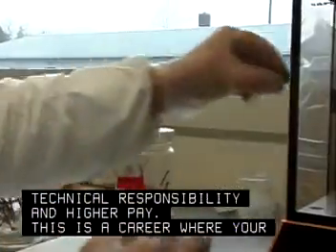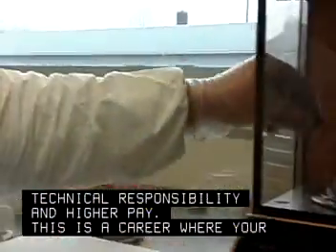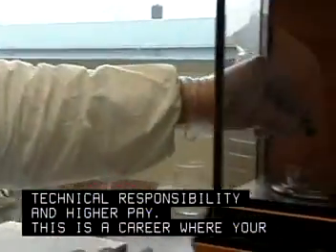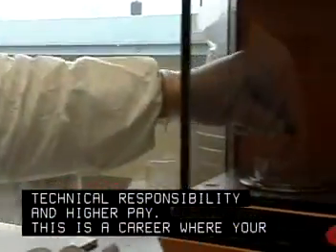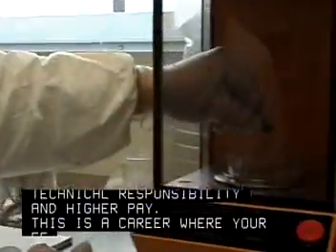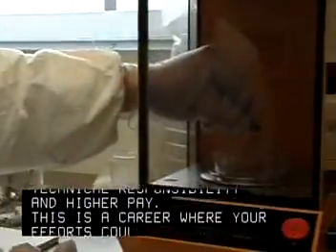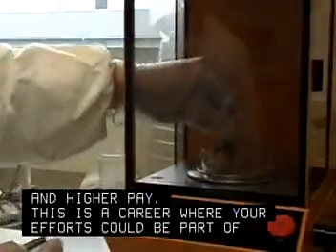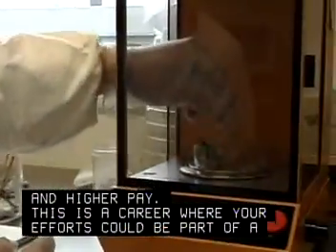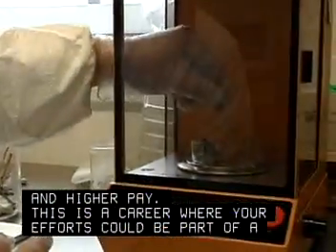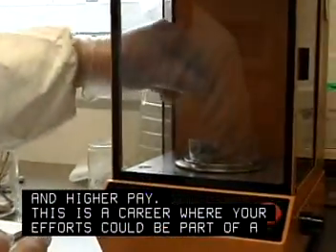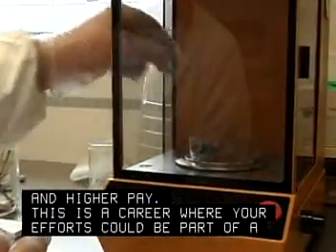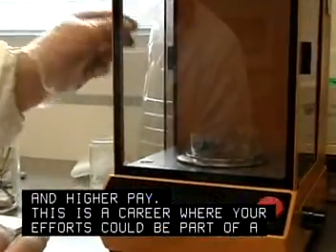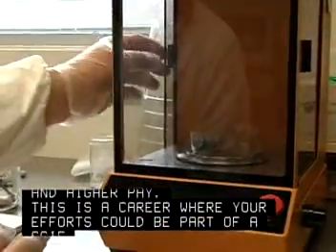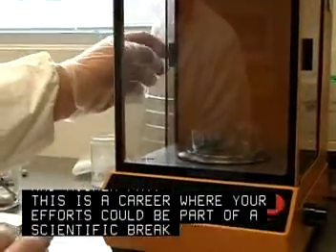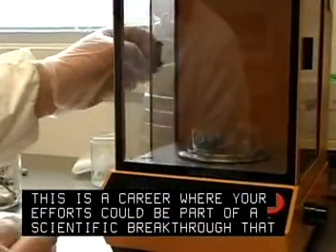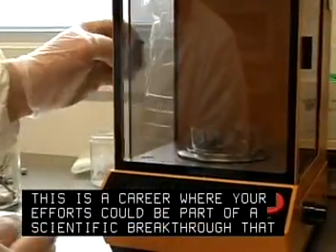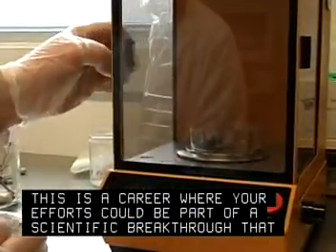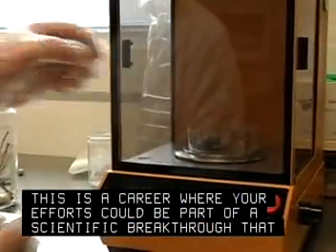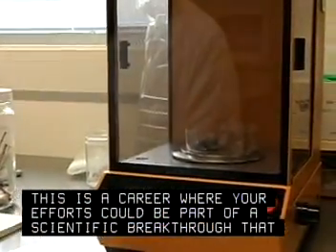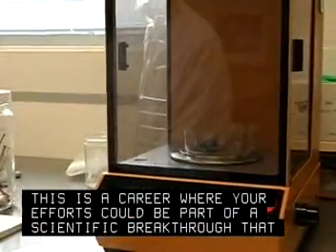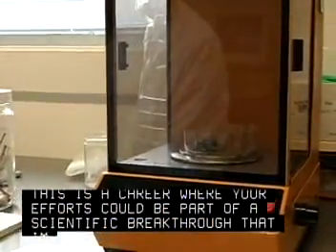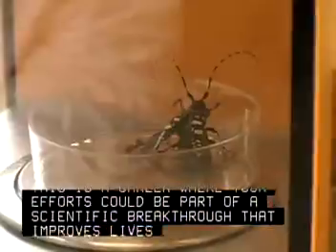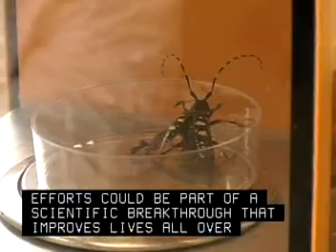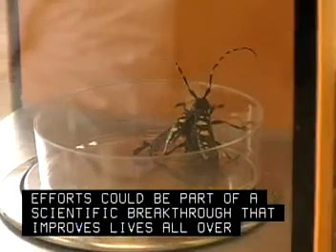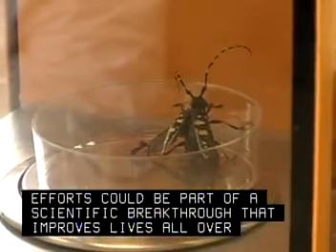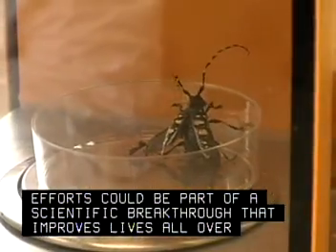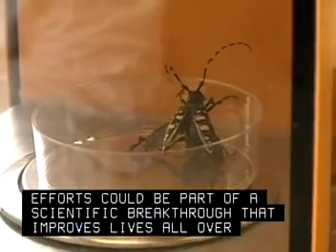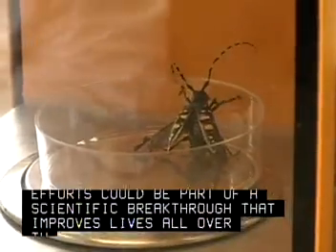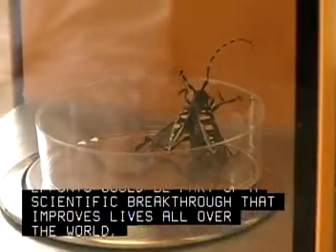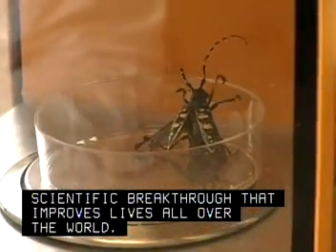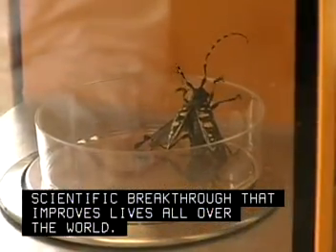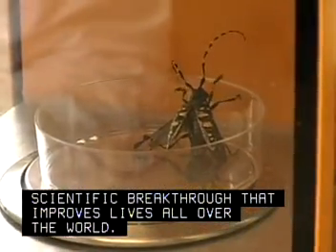This is a career where your efforts could be part of a scientific breakthrough that improves lives all over the world.